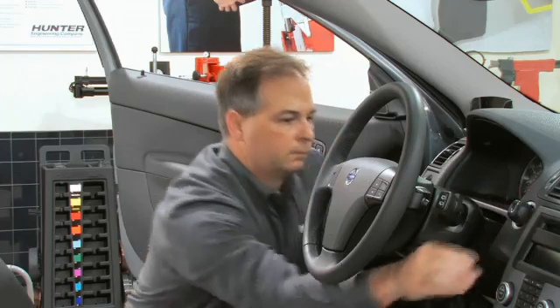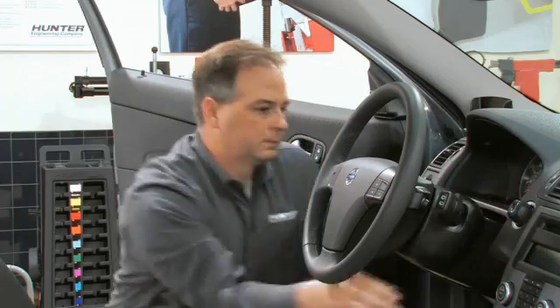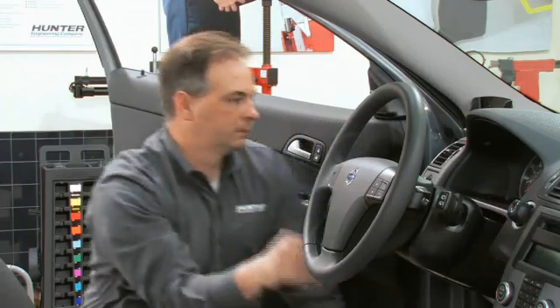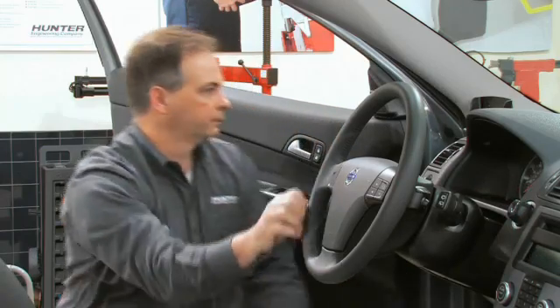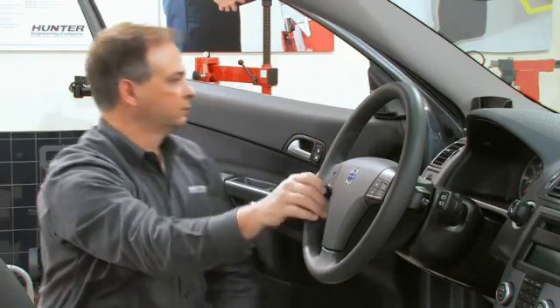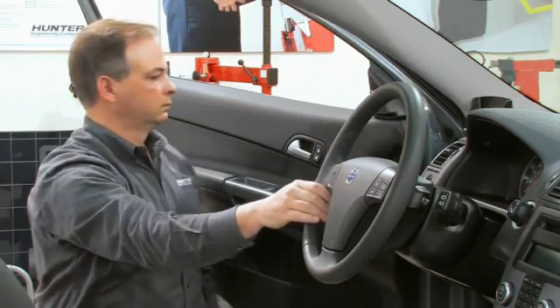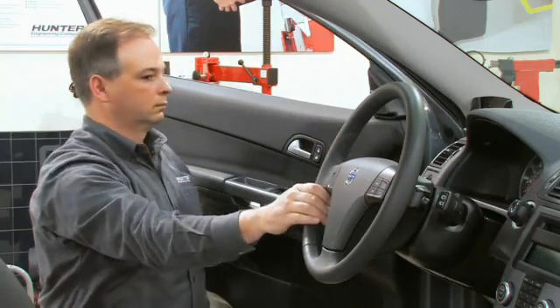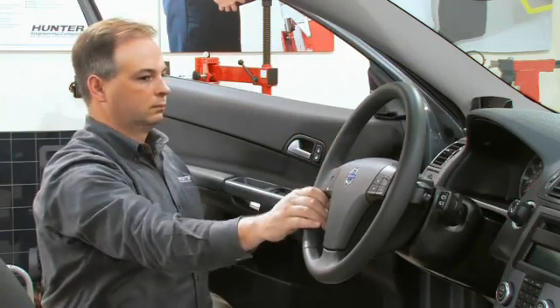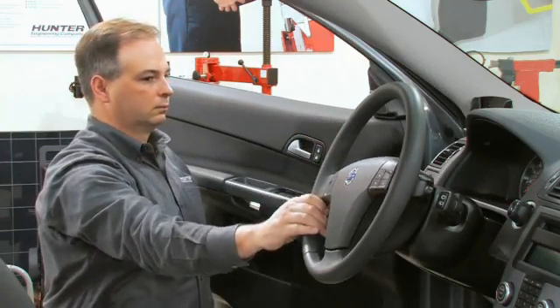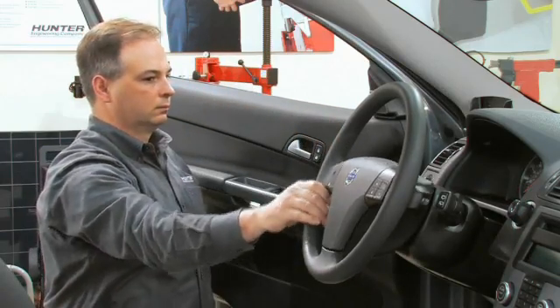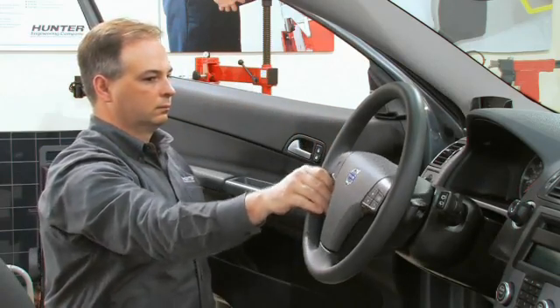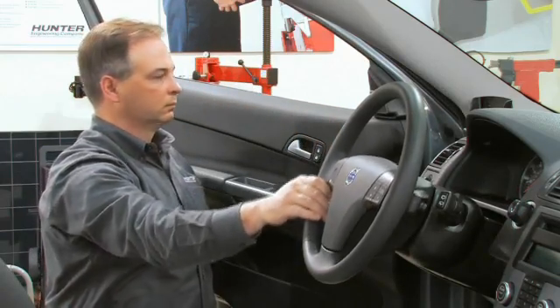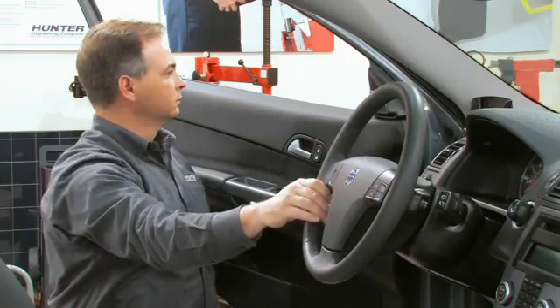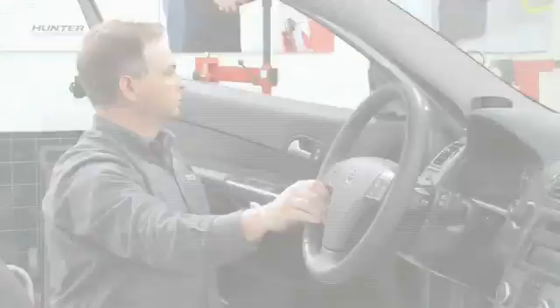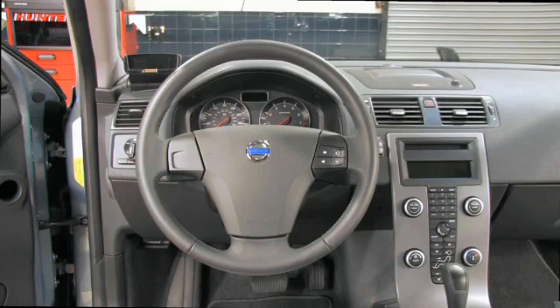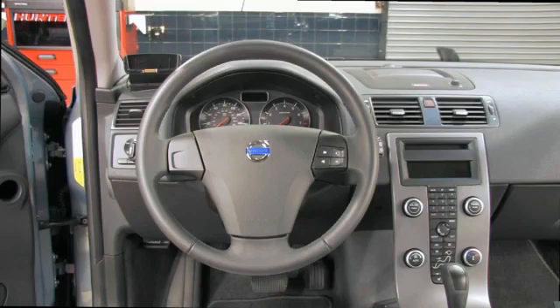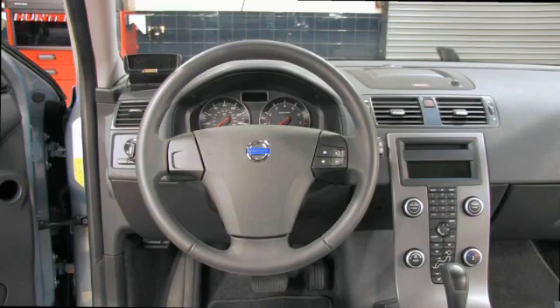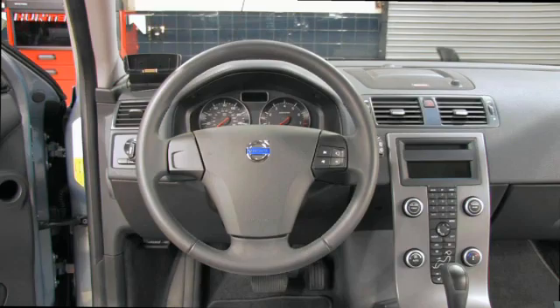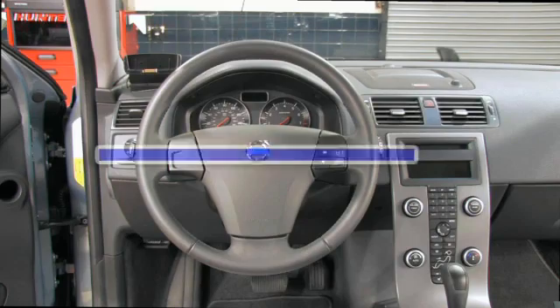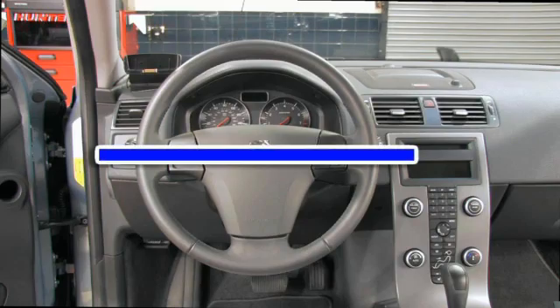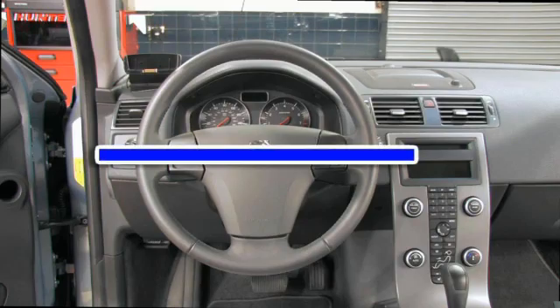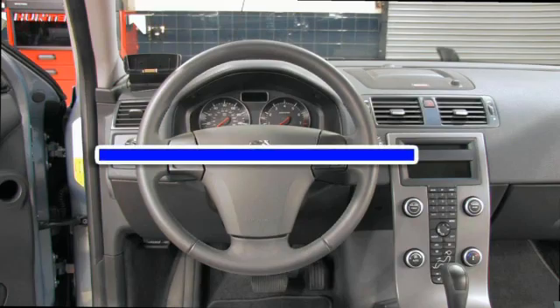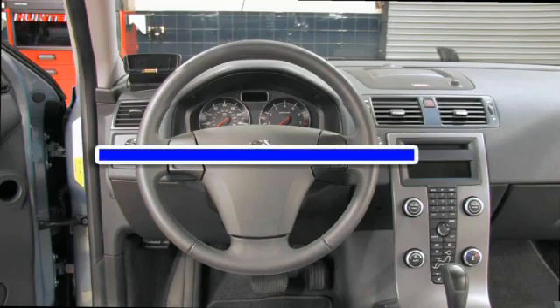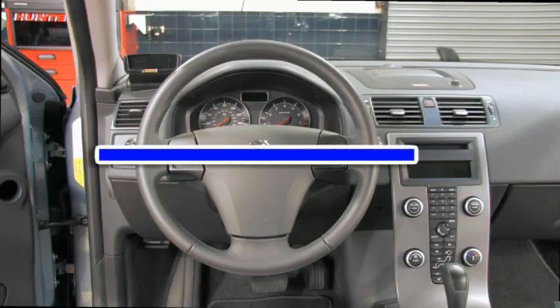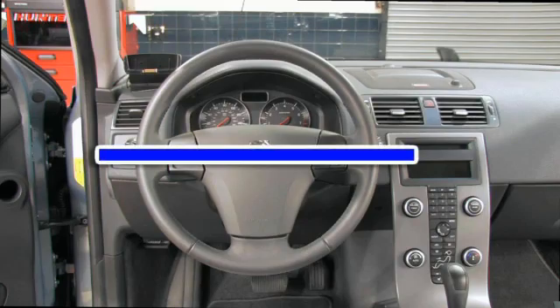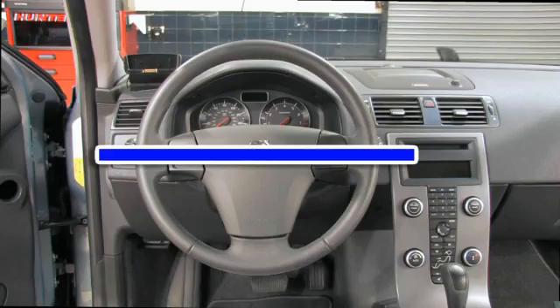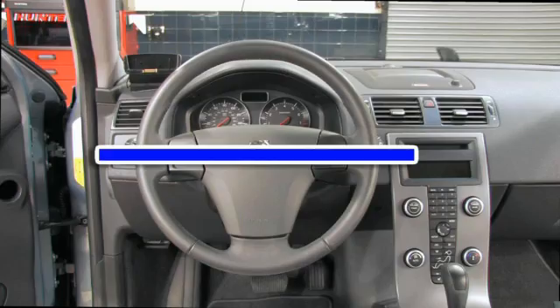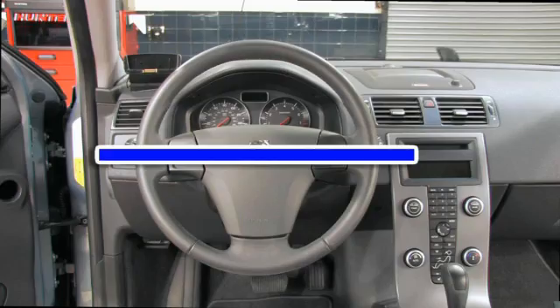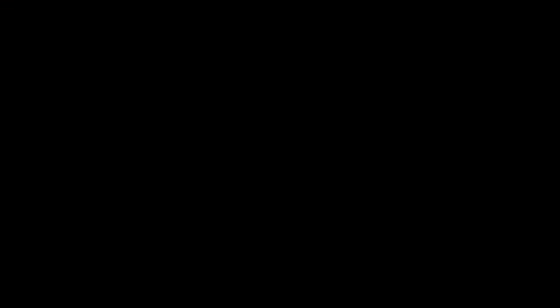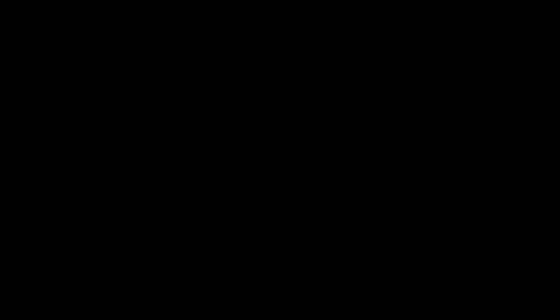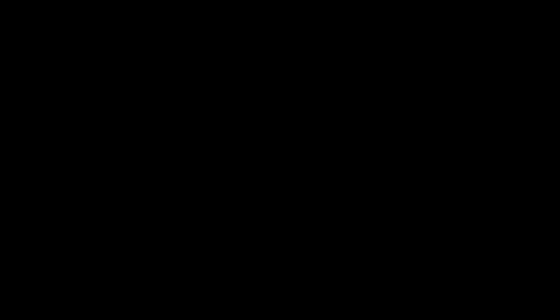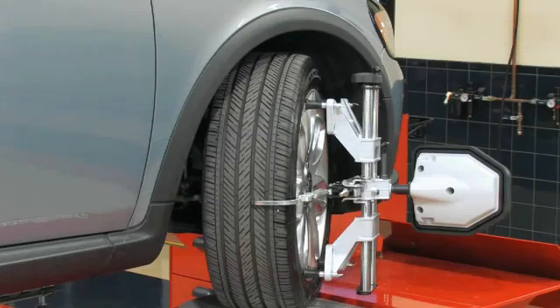Start the car and steer the front wheel straight ahead. The steering wheel should be level.